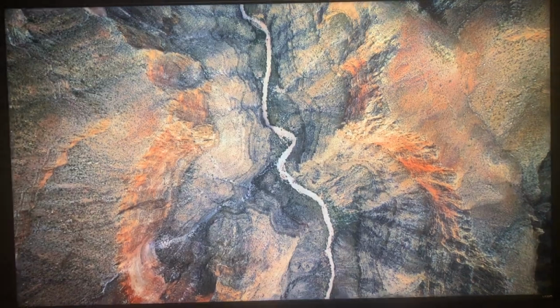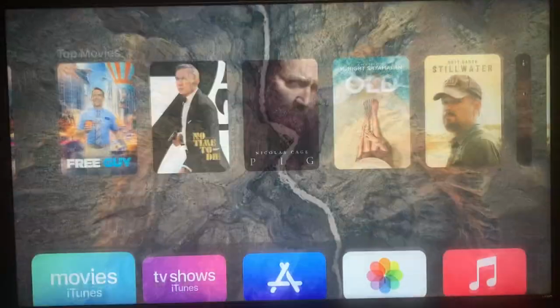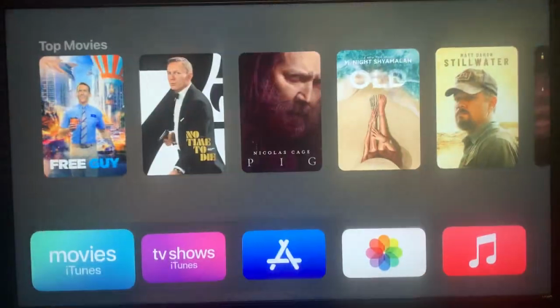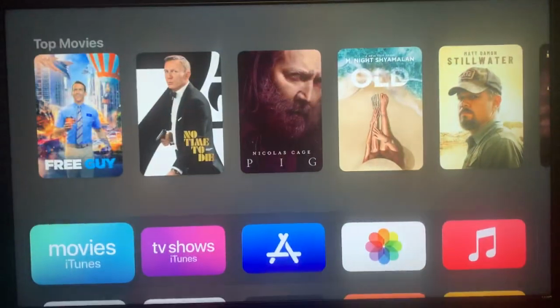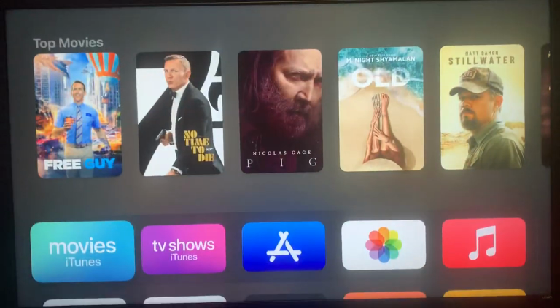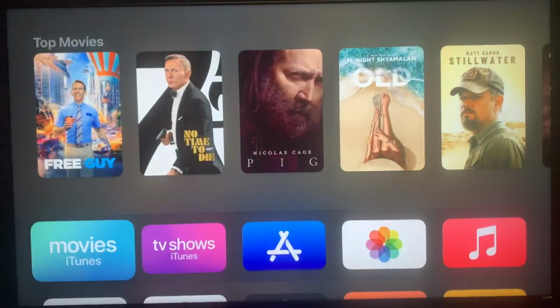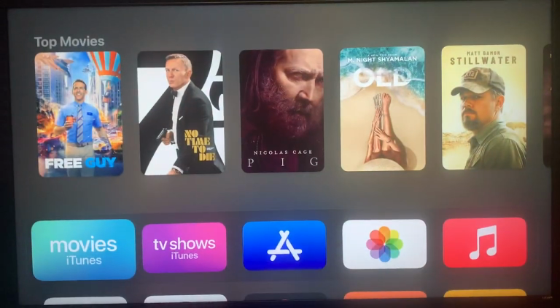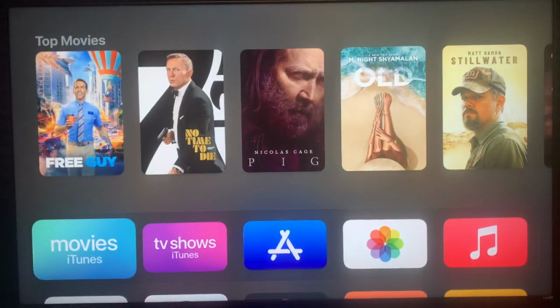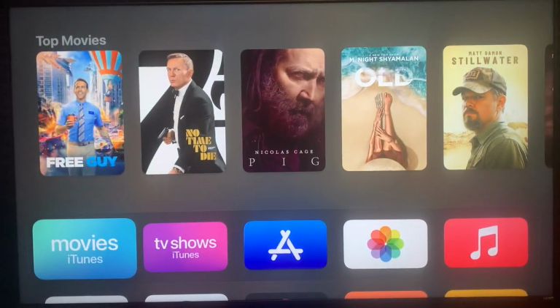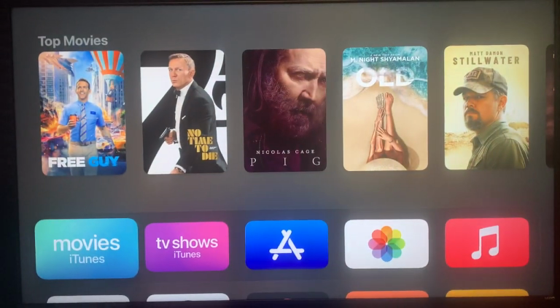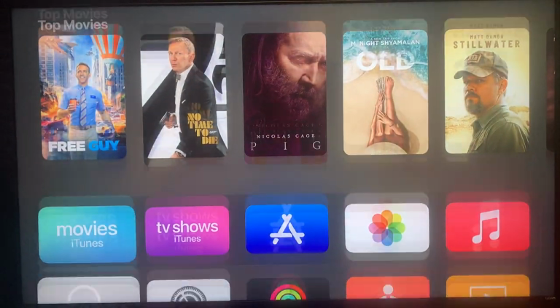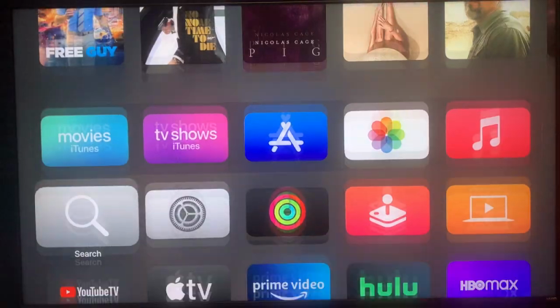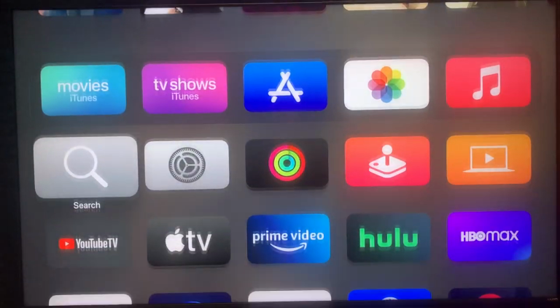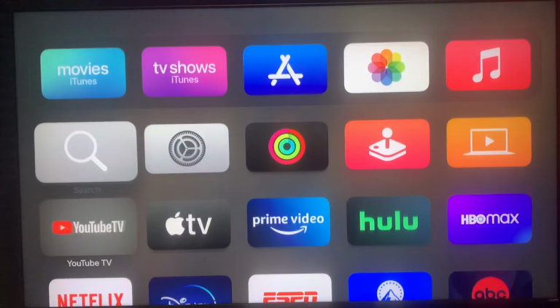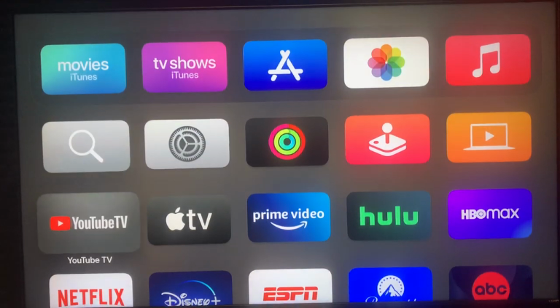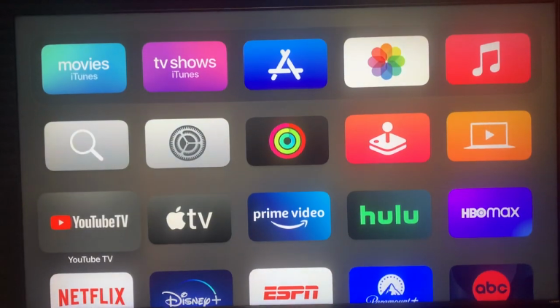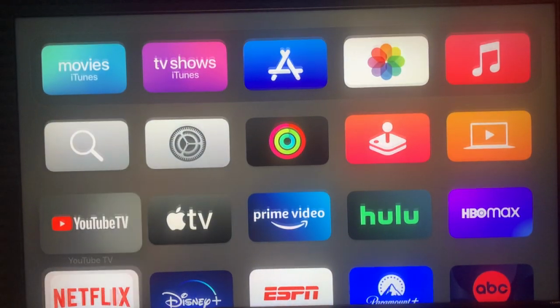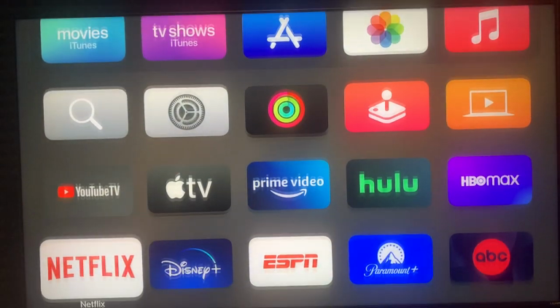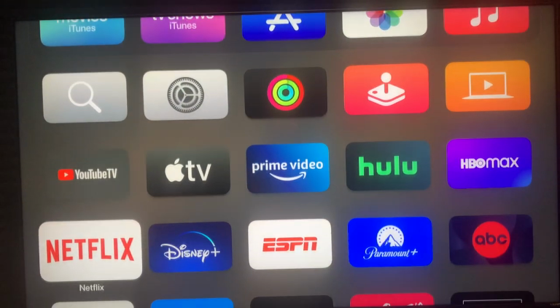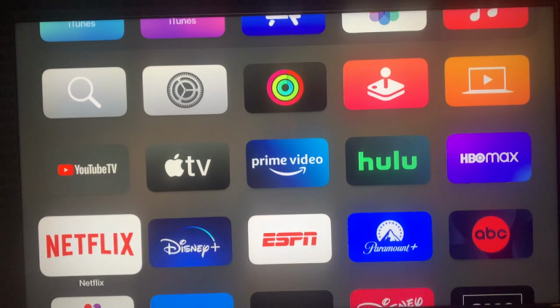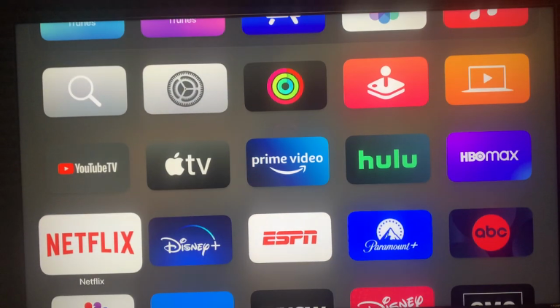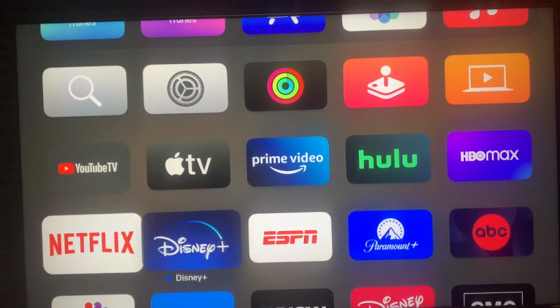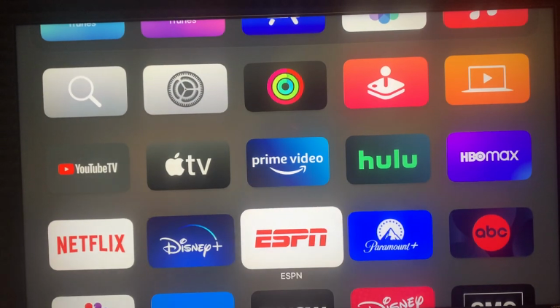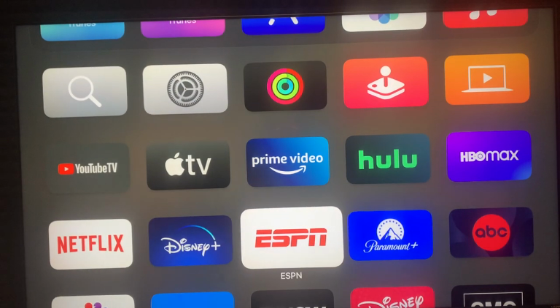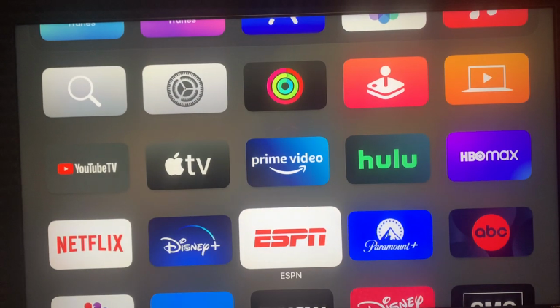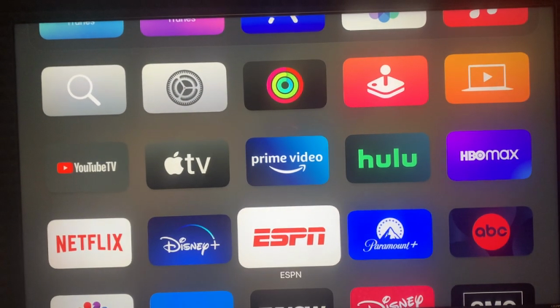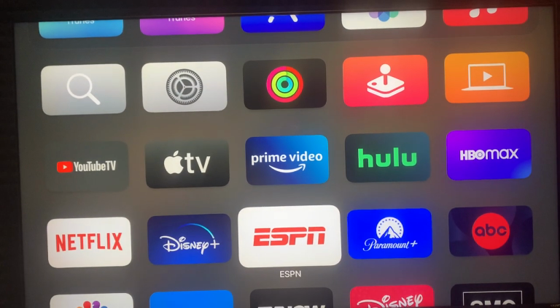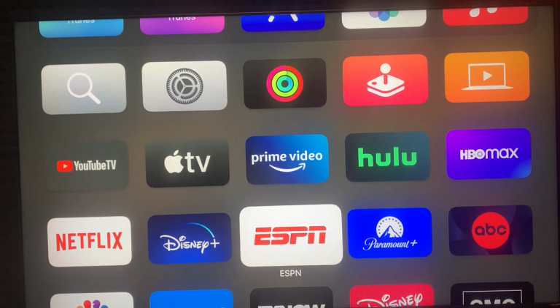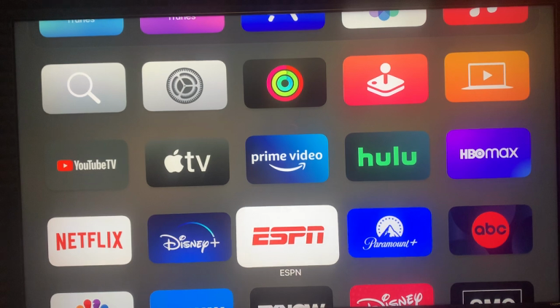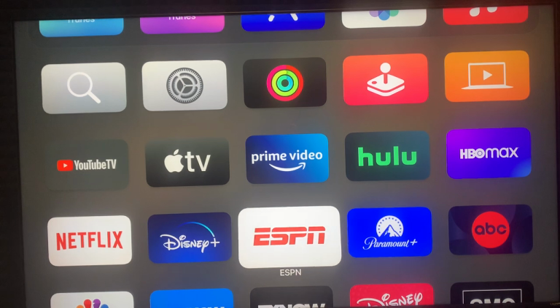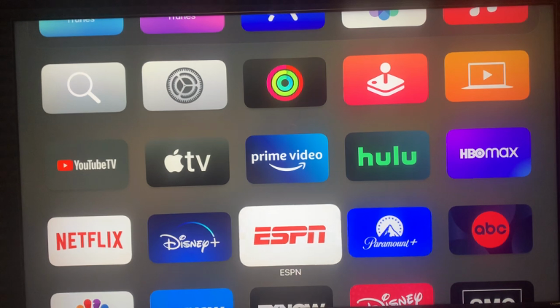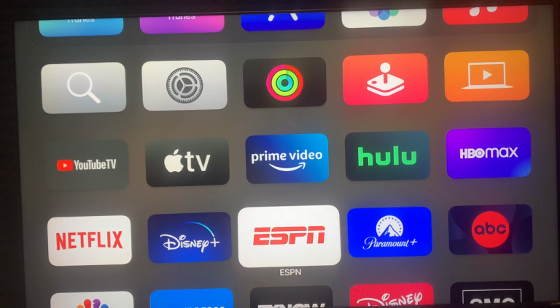I use Apple TV, so you're gonna go down to ESPN — the ESPN app right here.